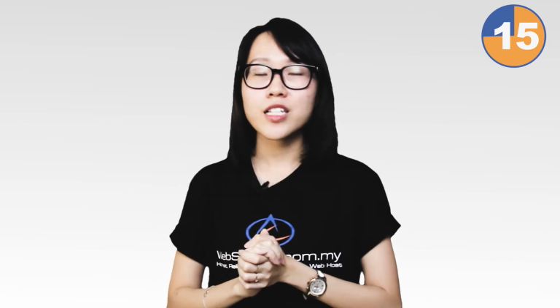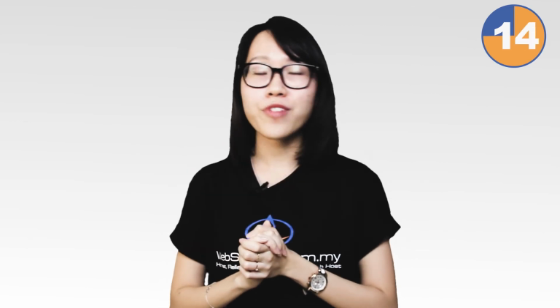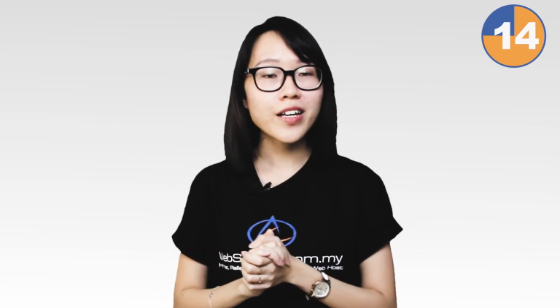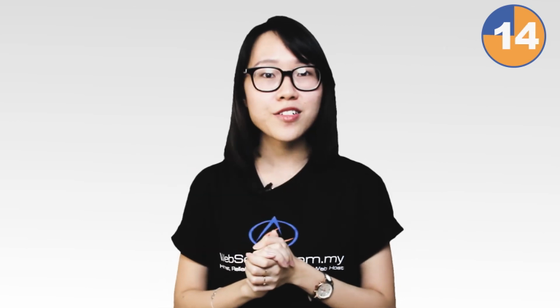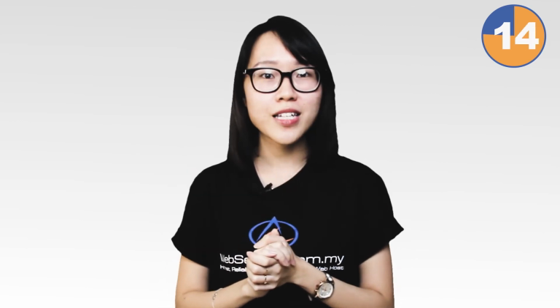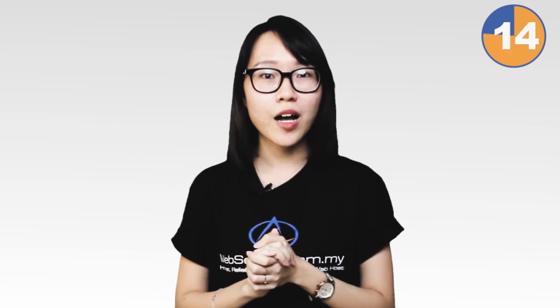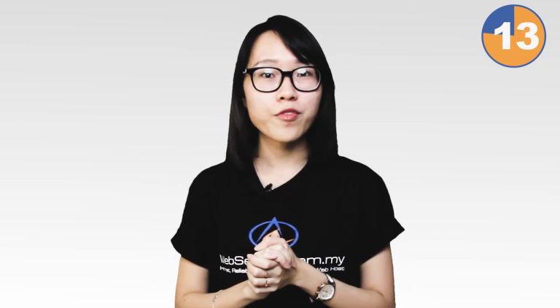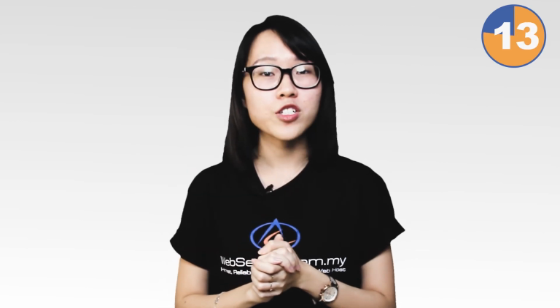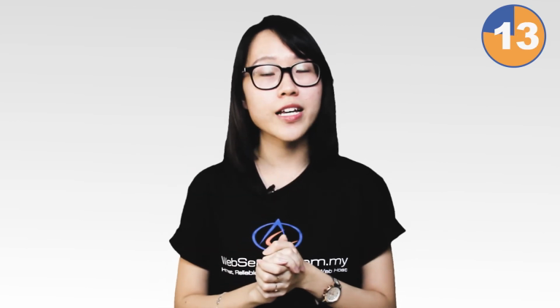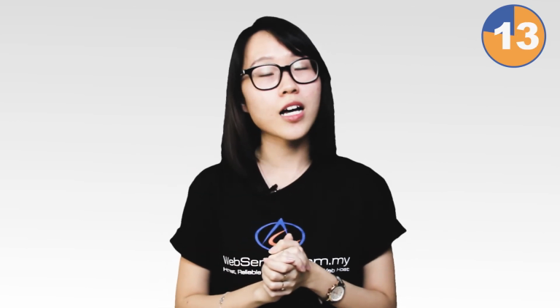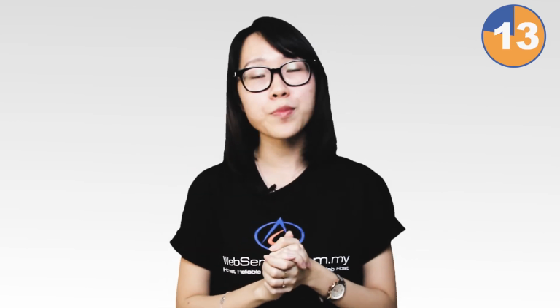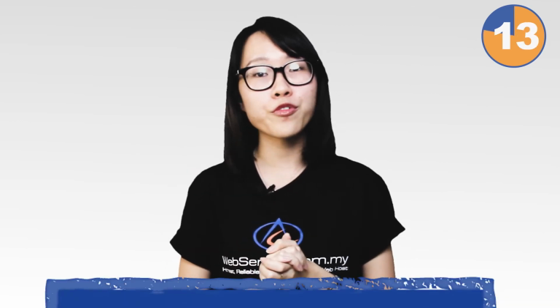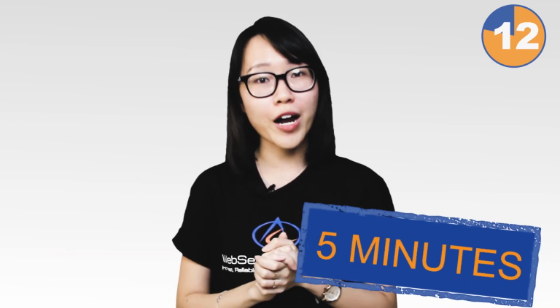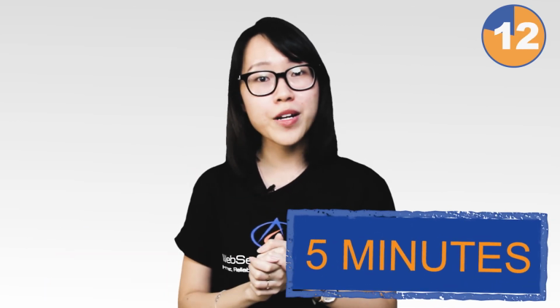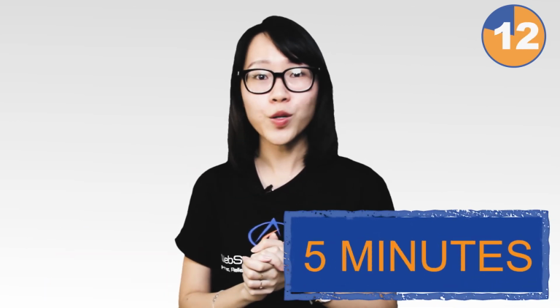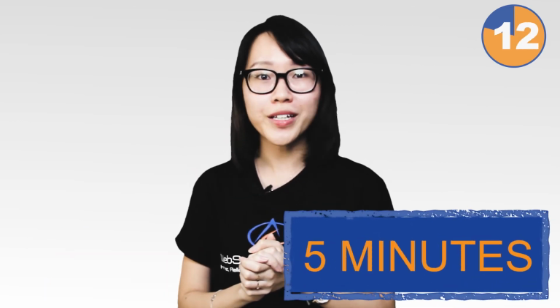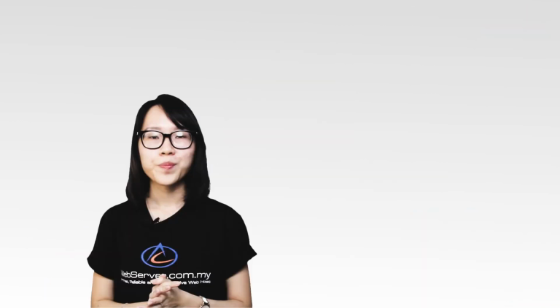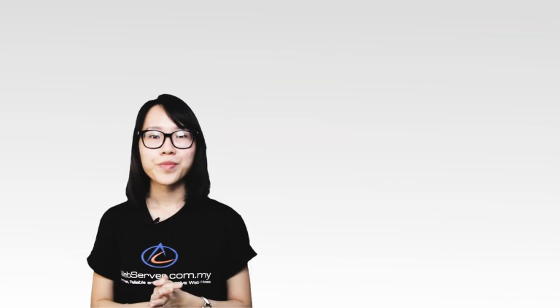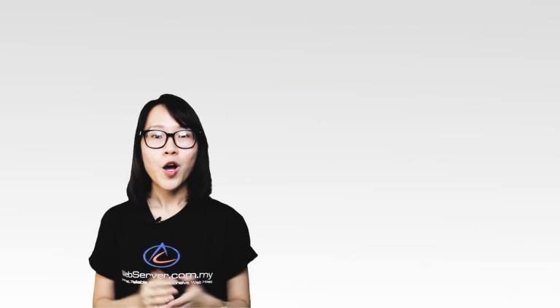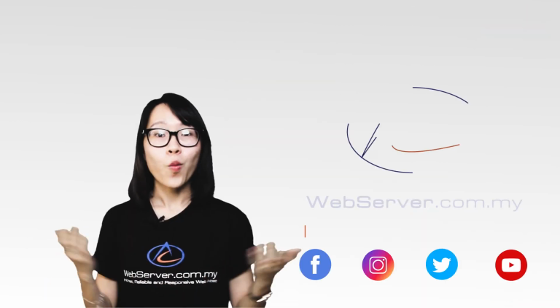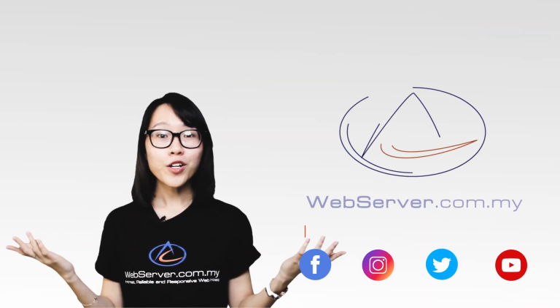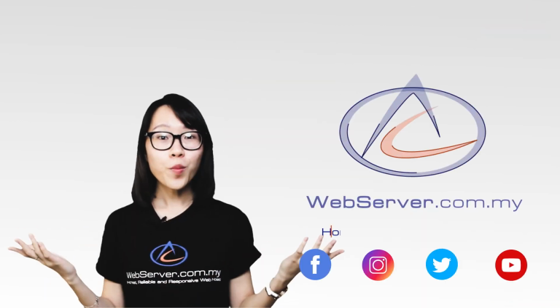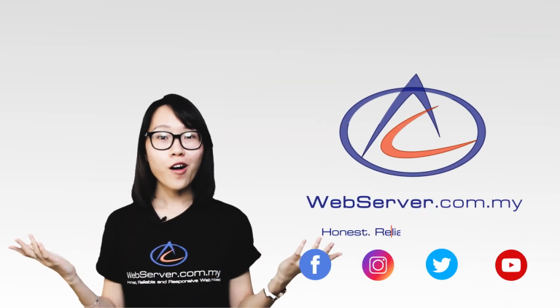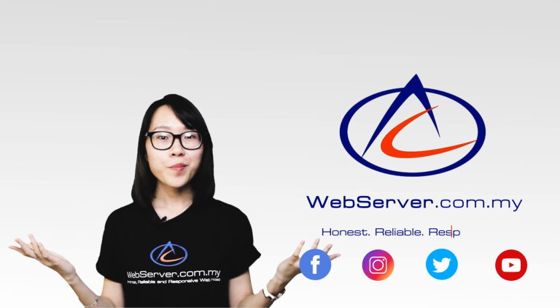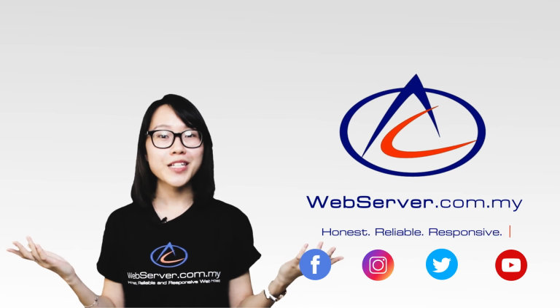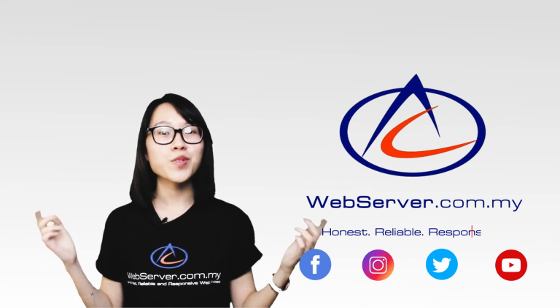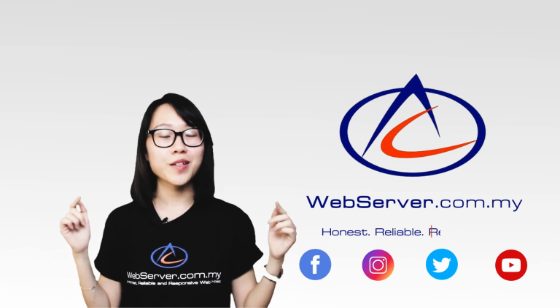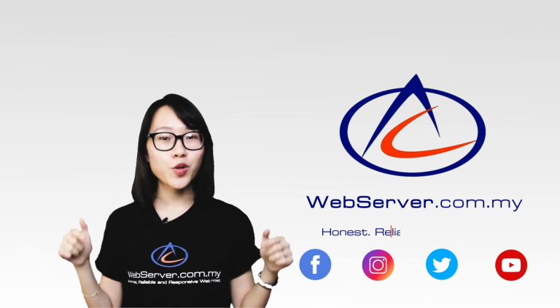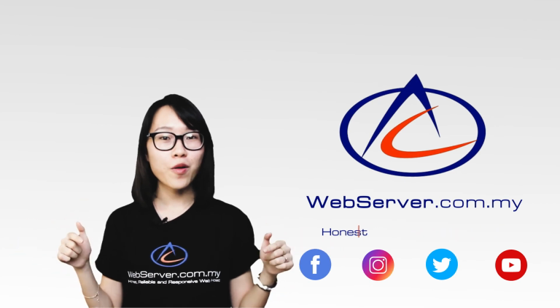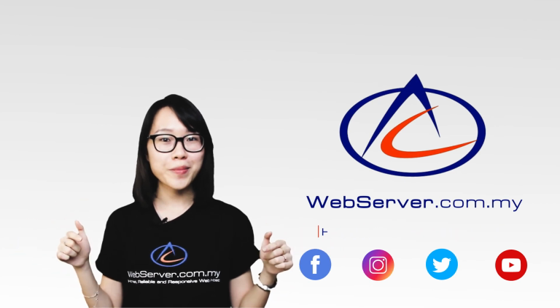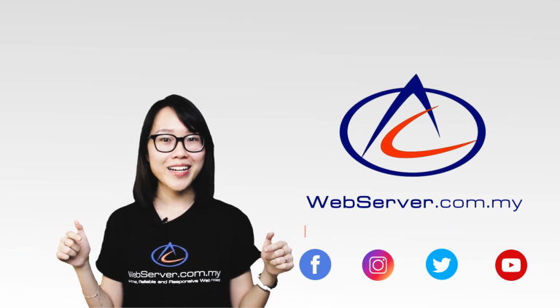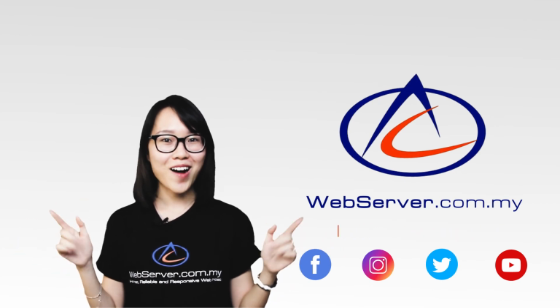It's very easy to set up, which takes up to 5 minutes only. Want to know more? Please visit our website now.